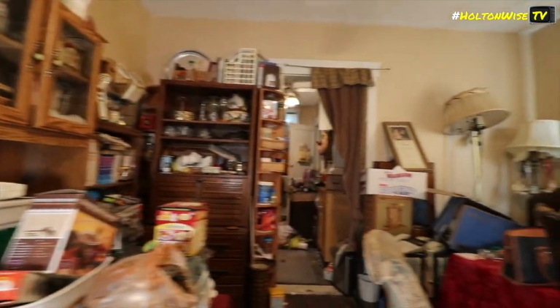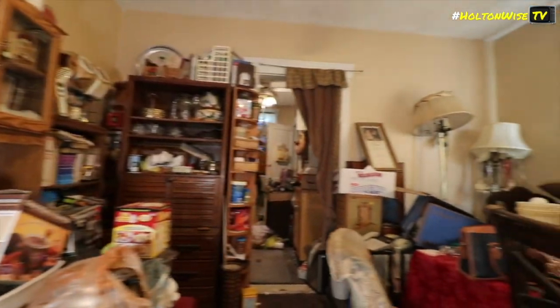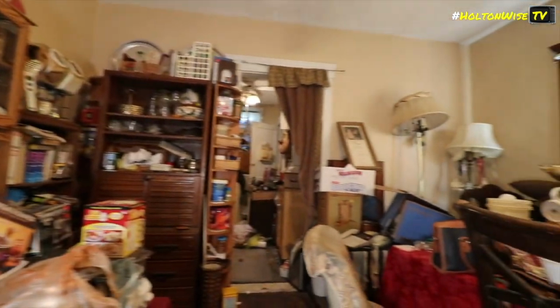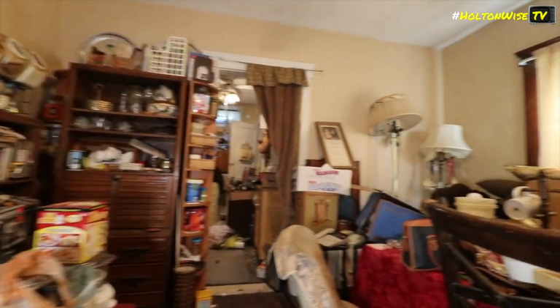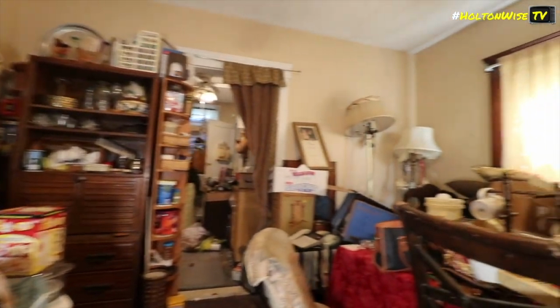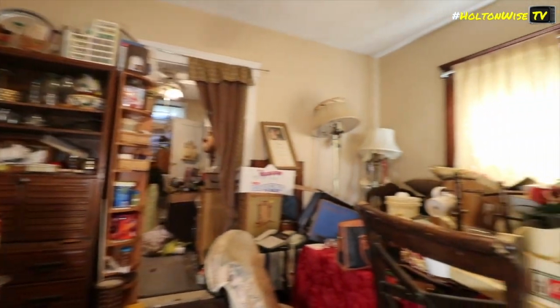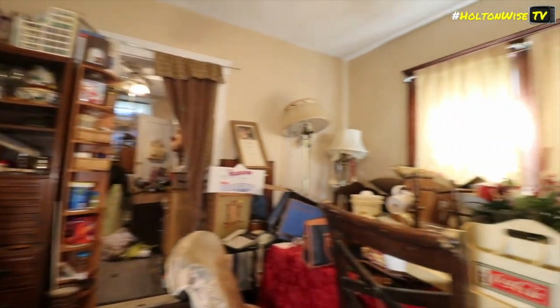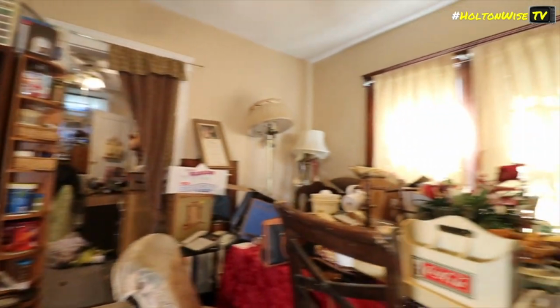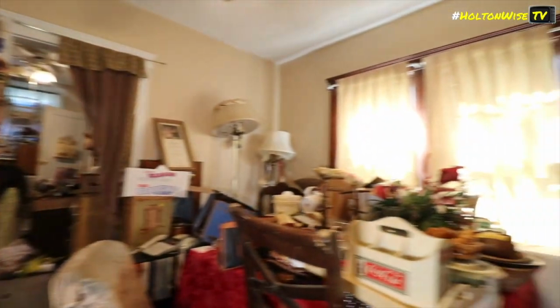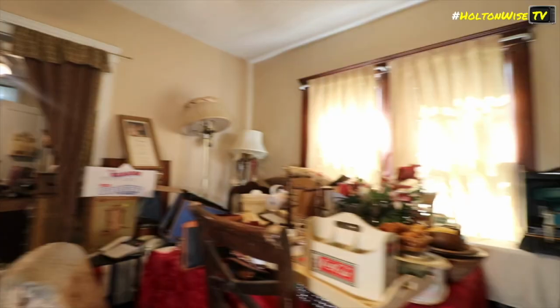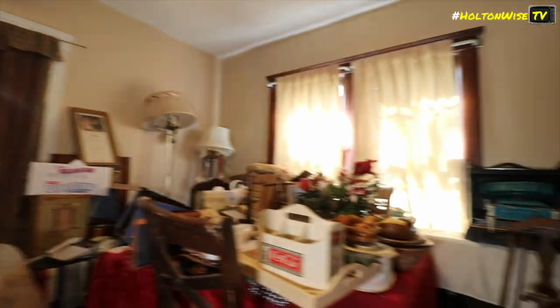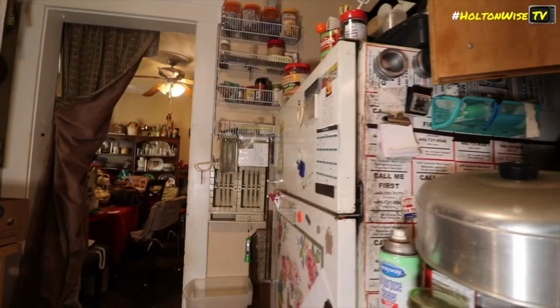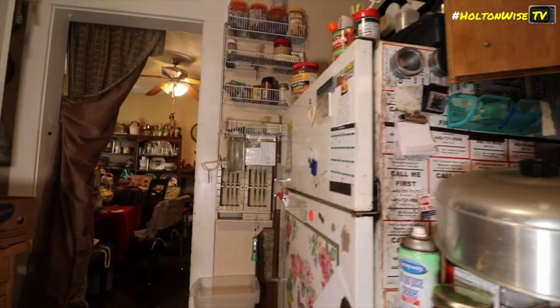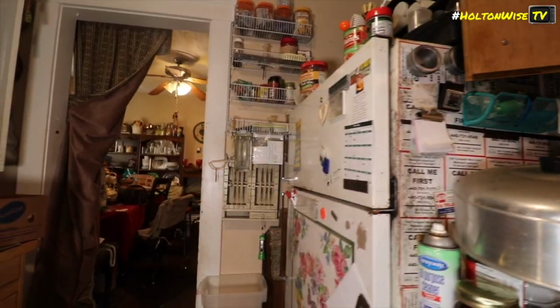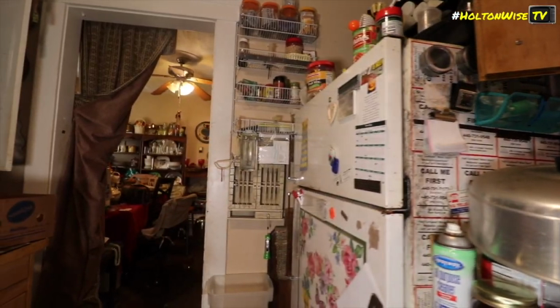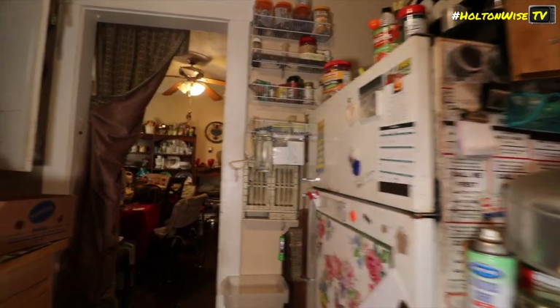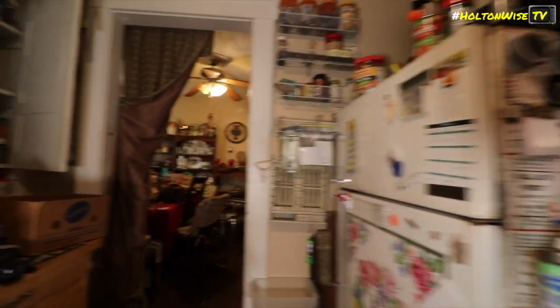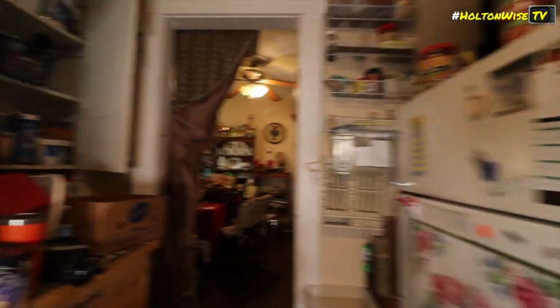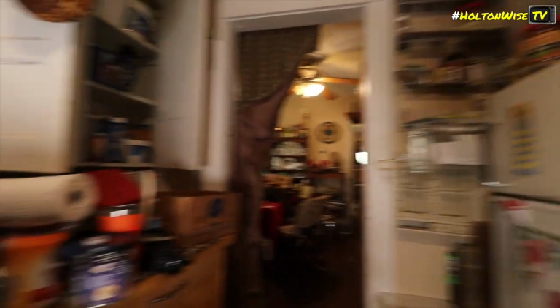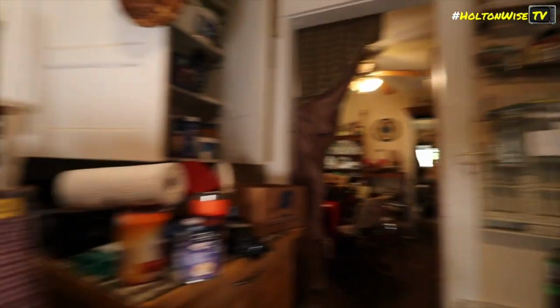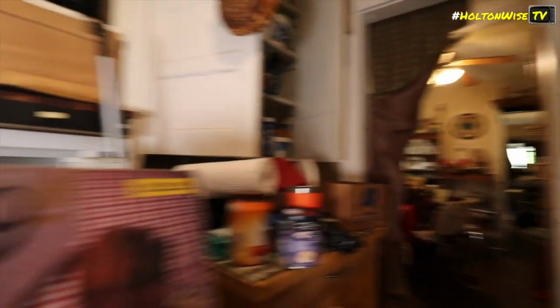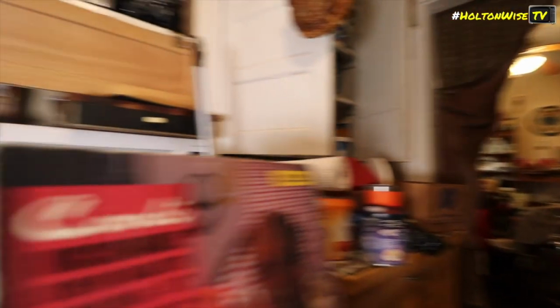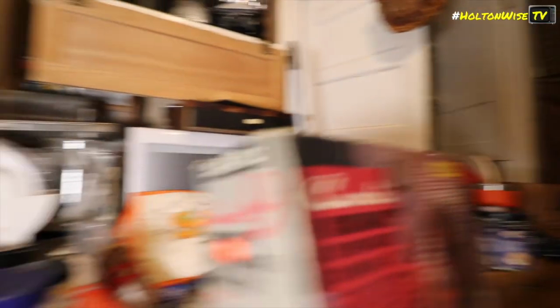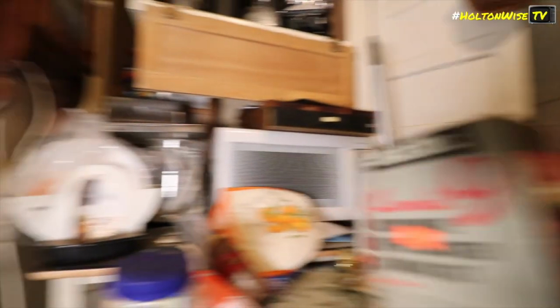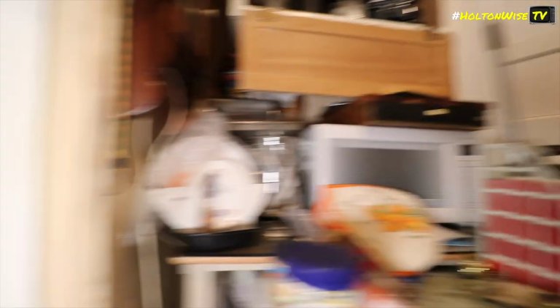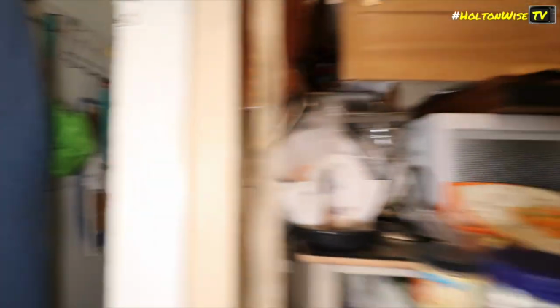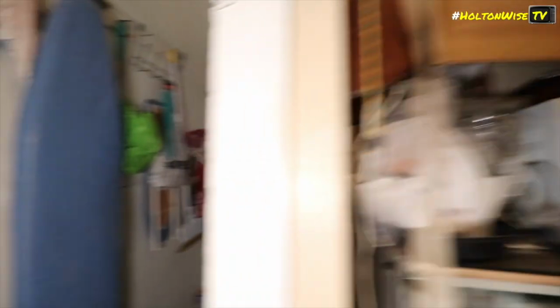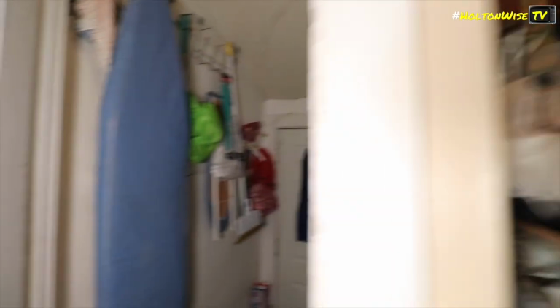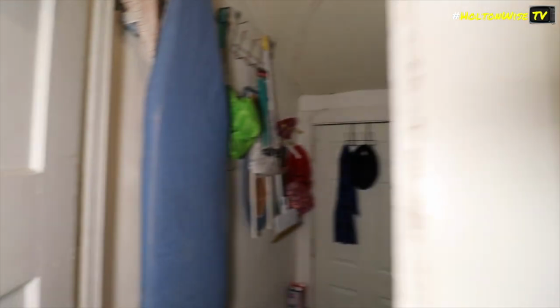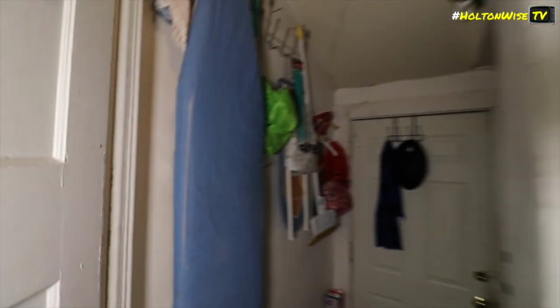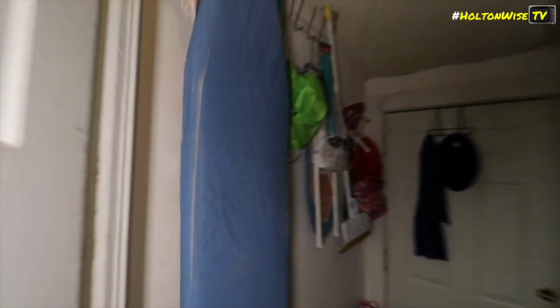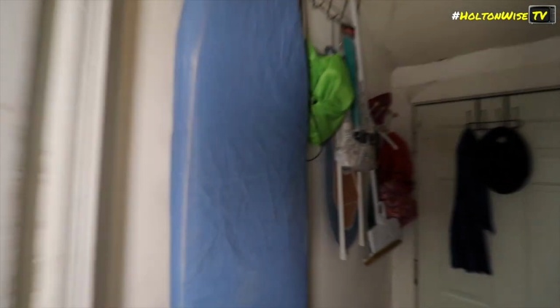We've got the dining room. Just so I don't have to come back down here again, we'll do the basement now.